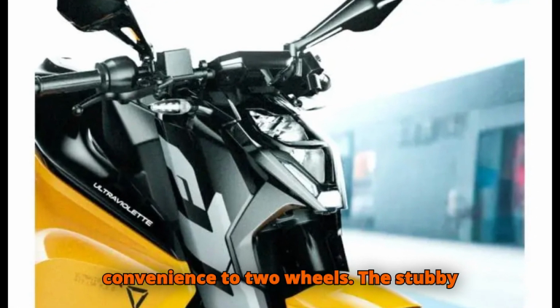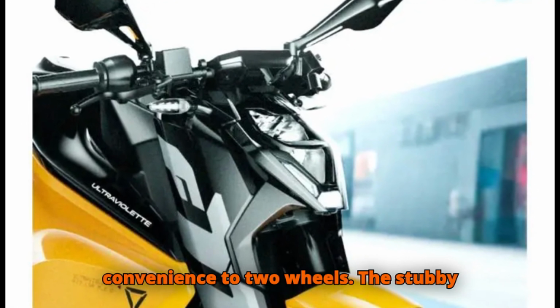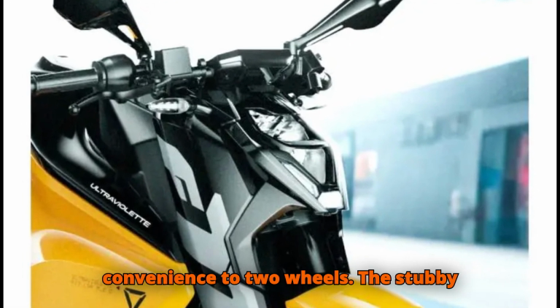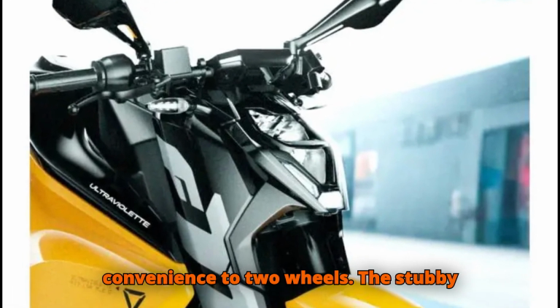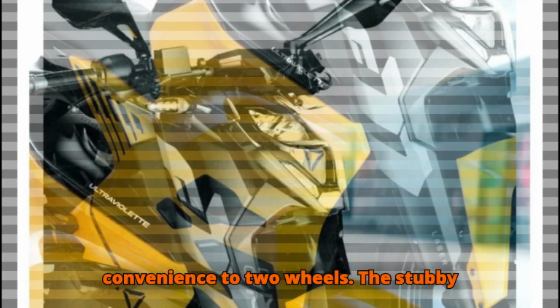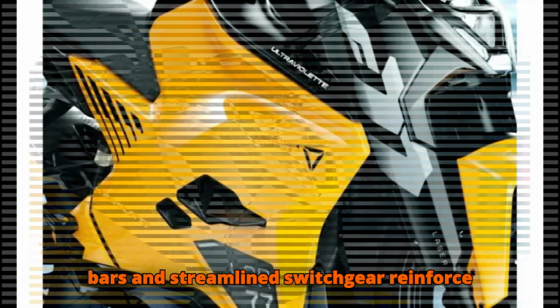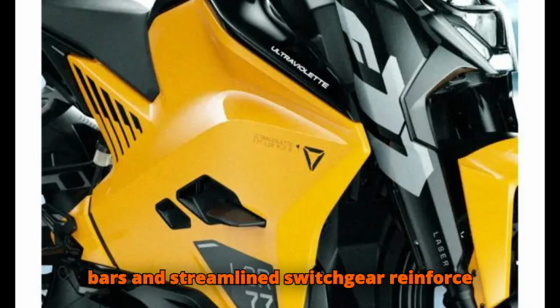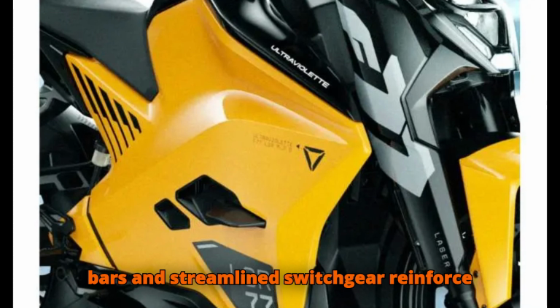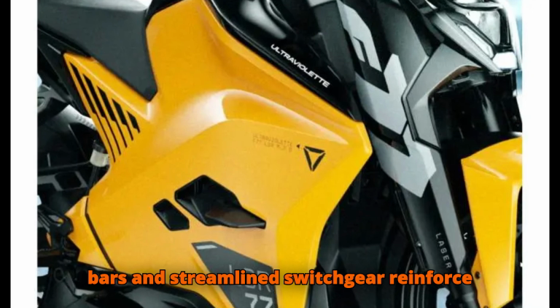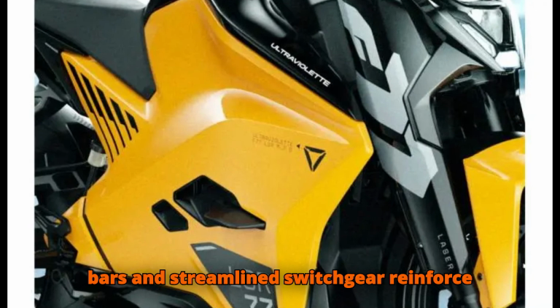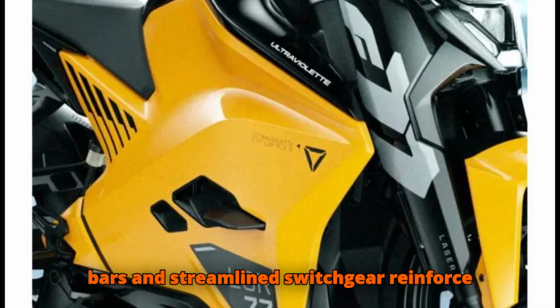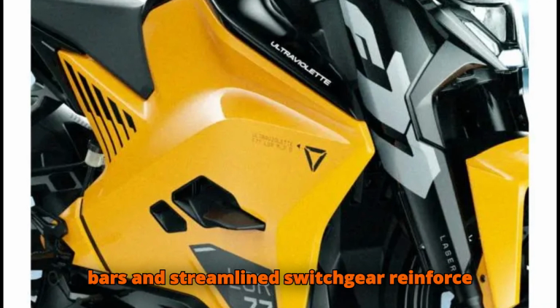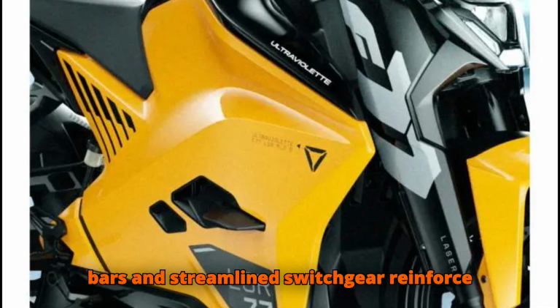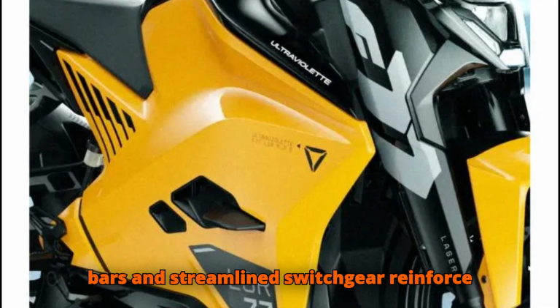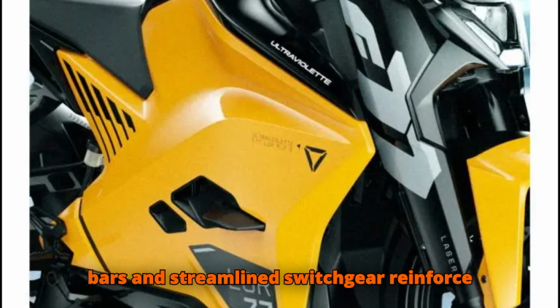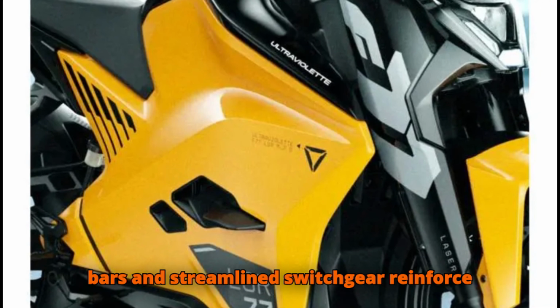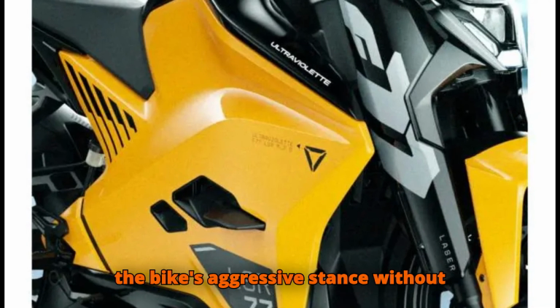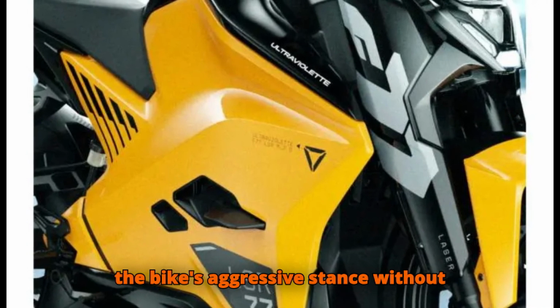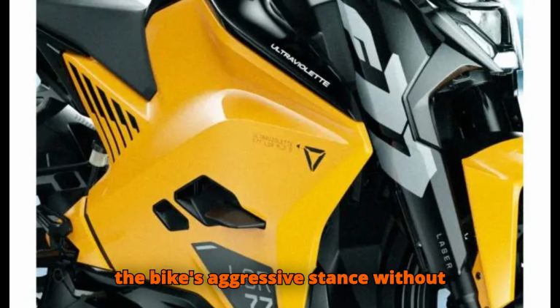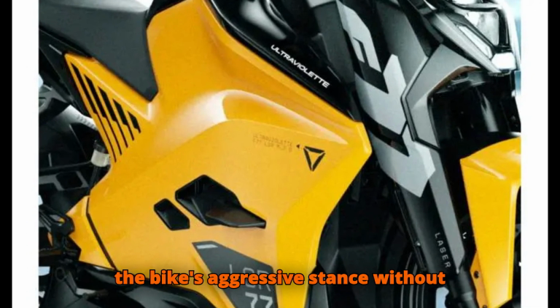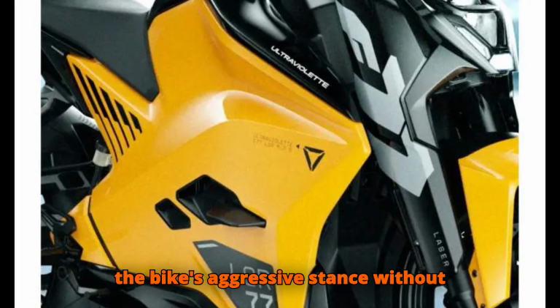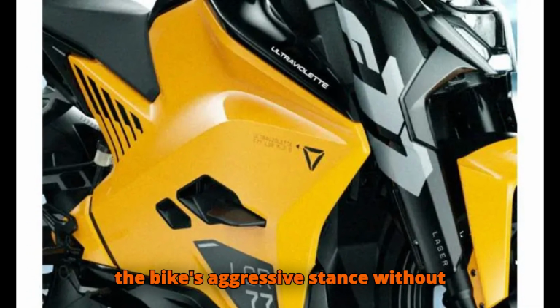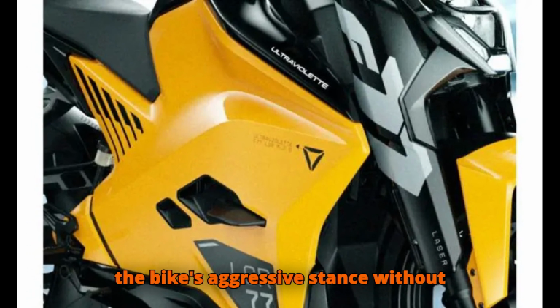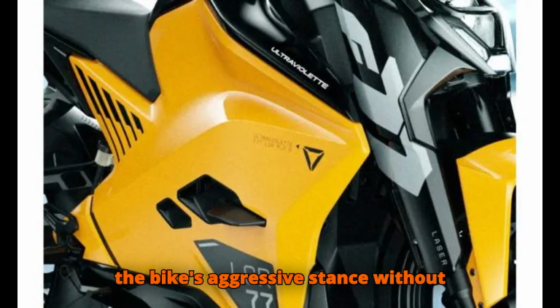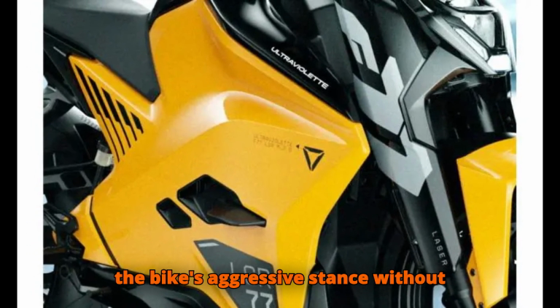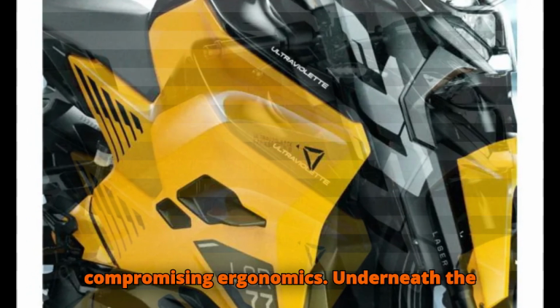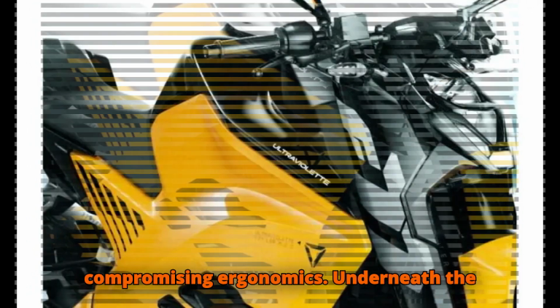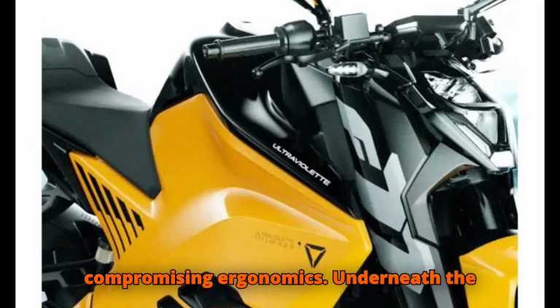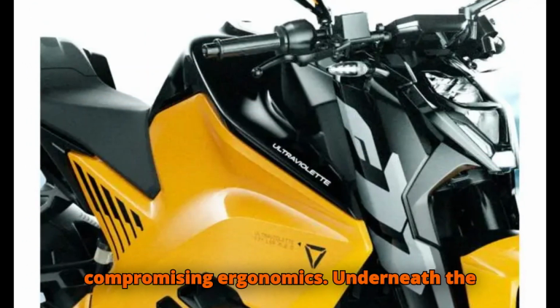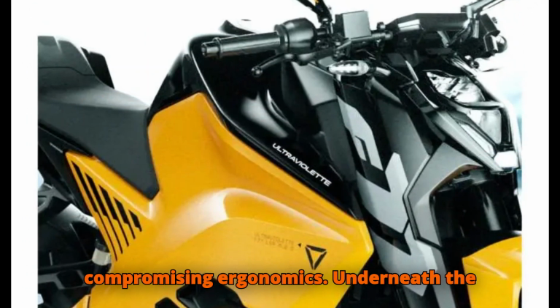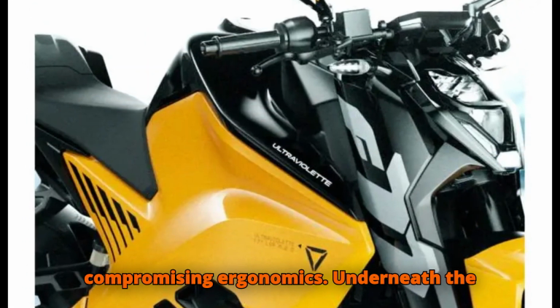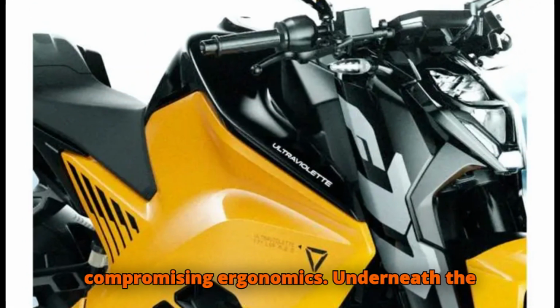The stubby bars and streamlined switchgear reinforce the bike's aggressive stance without compromising ergonomics.